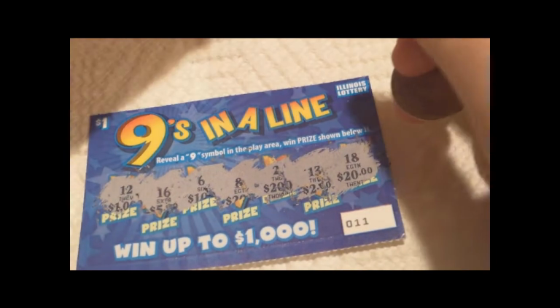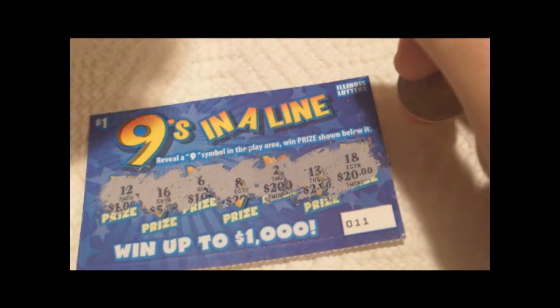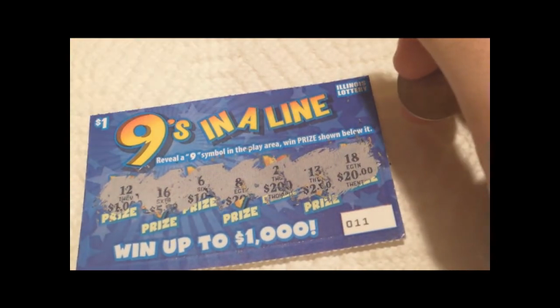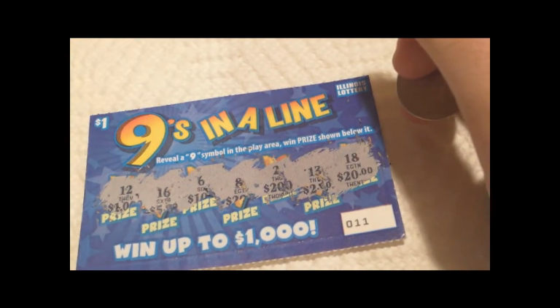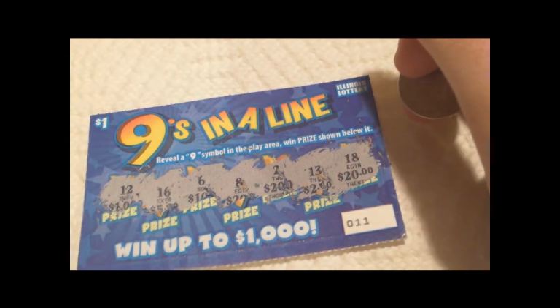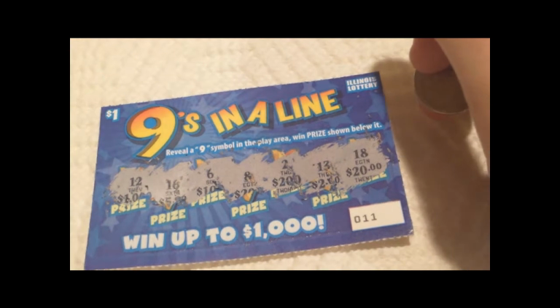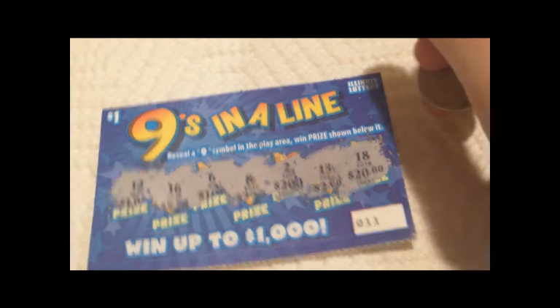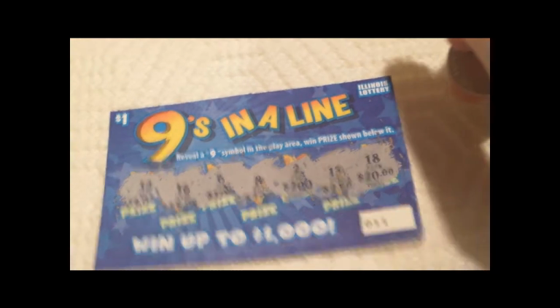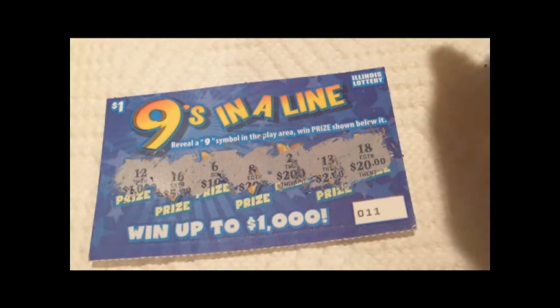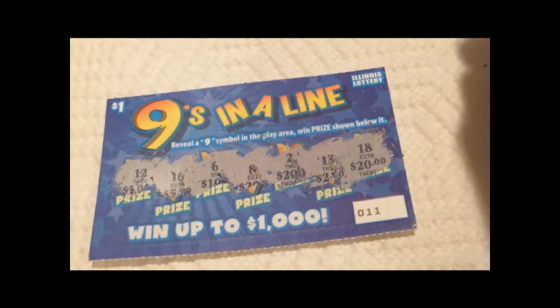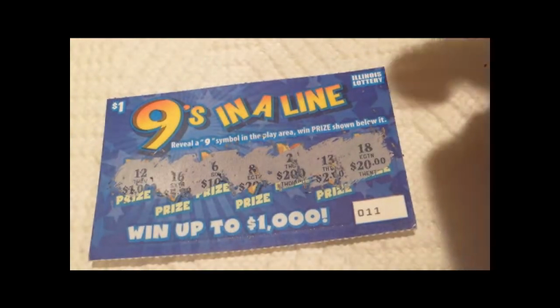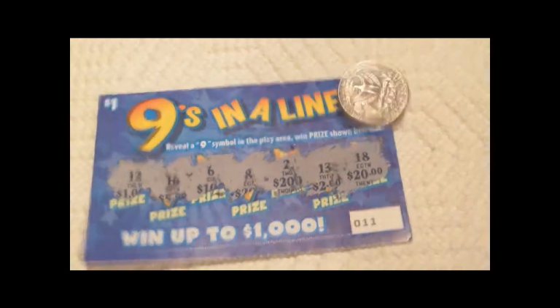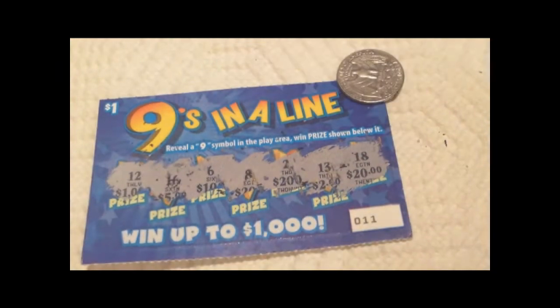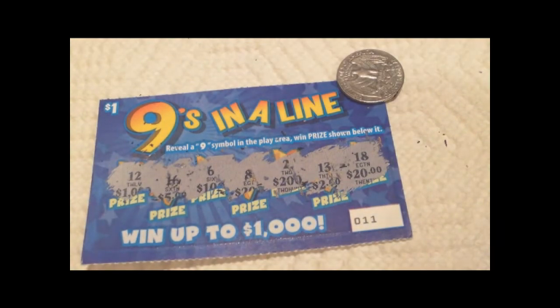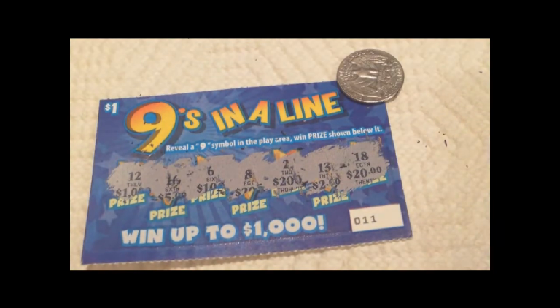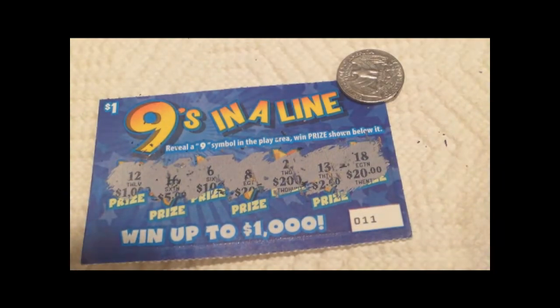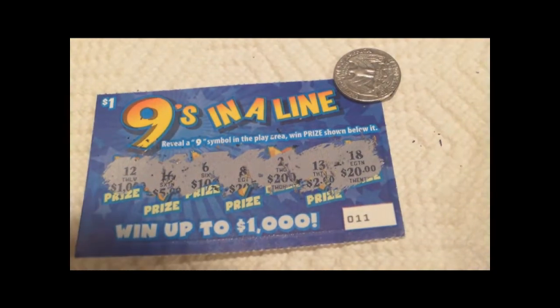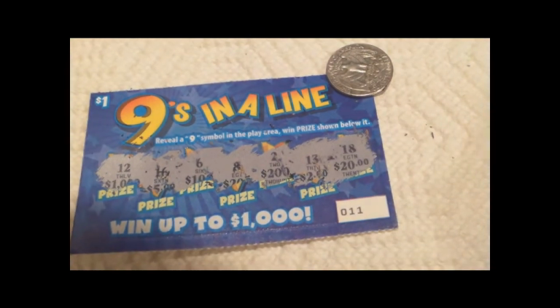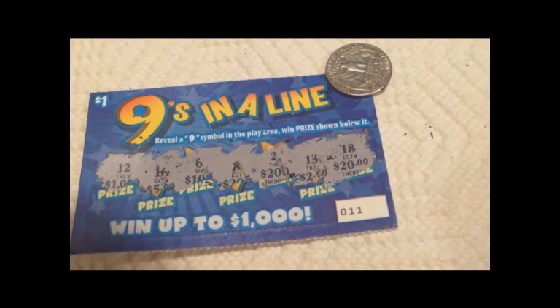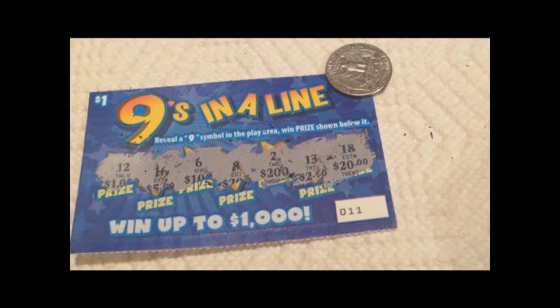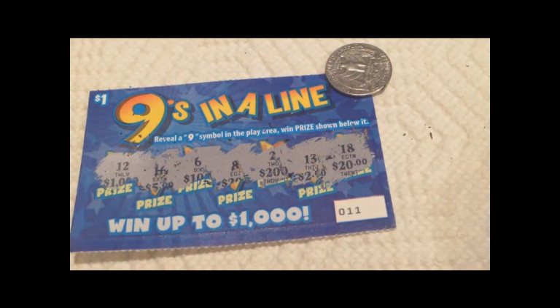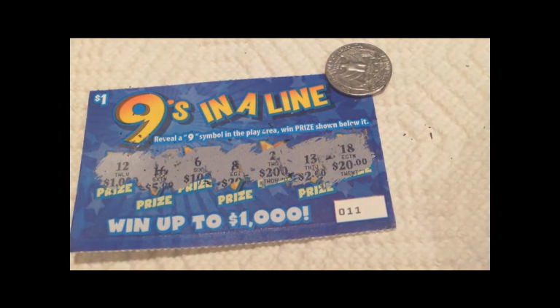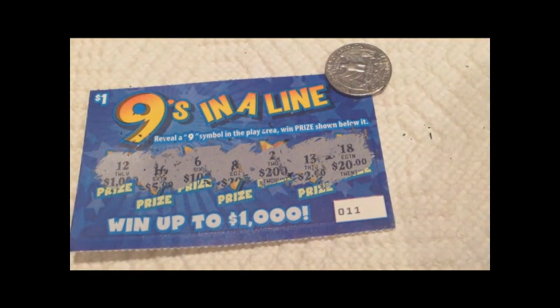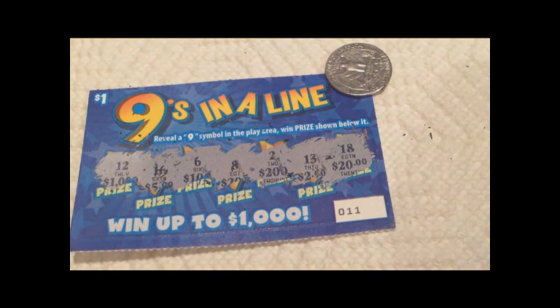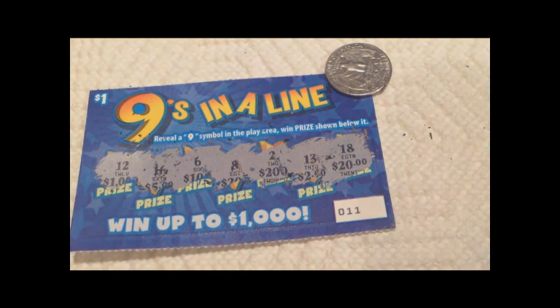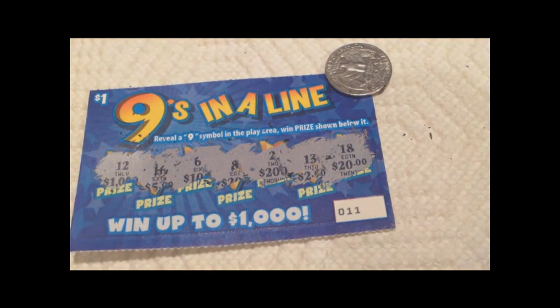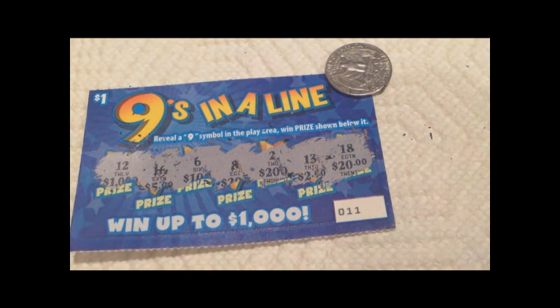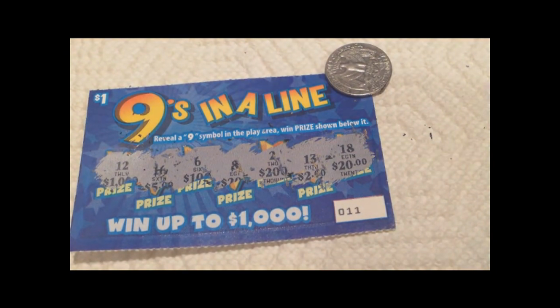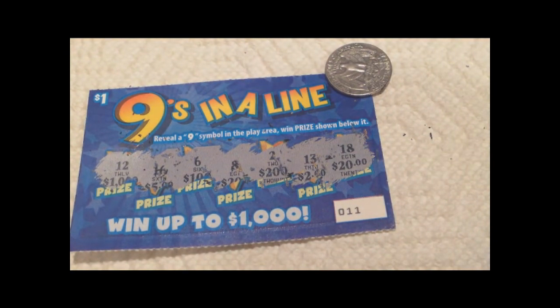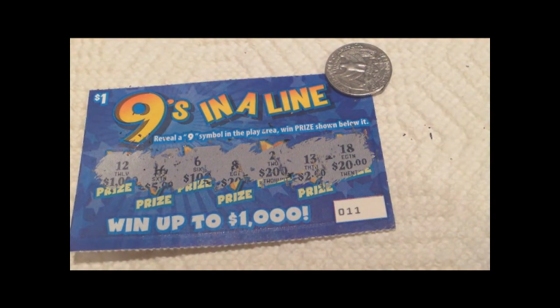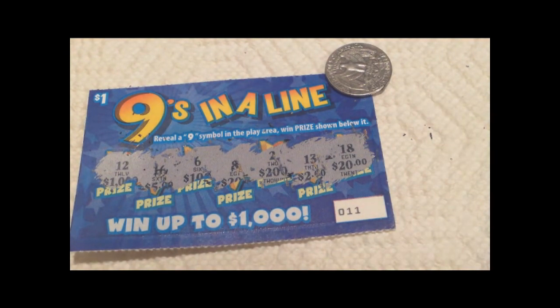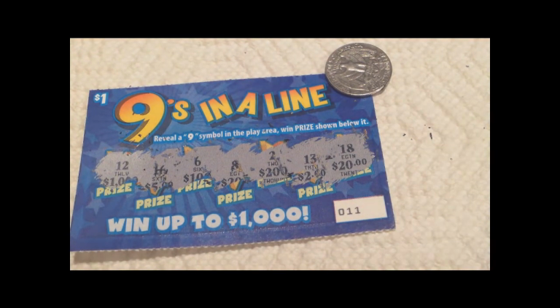So this ticket's a loser — still a cool looking ticket though. Thanks for watching guys.